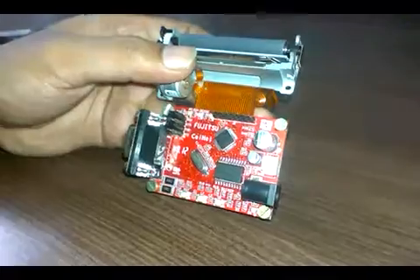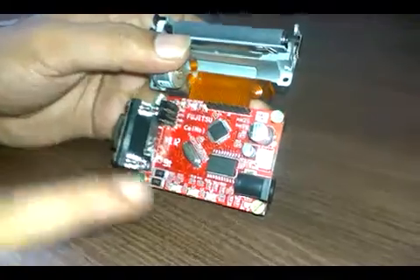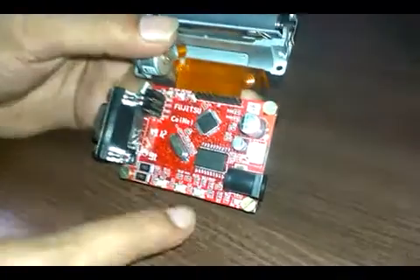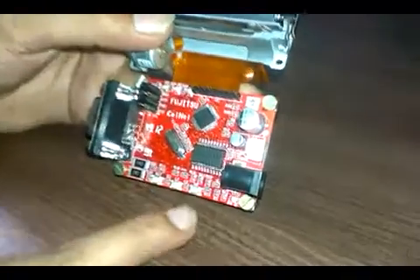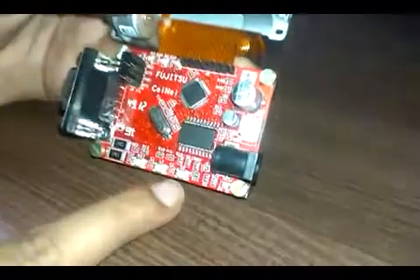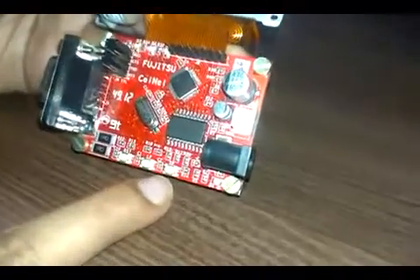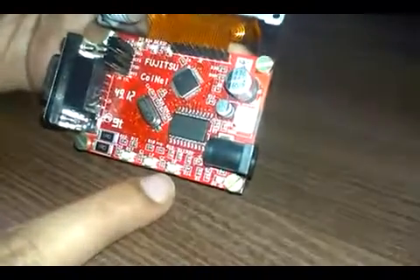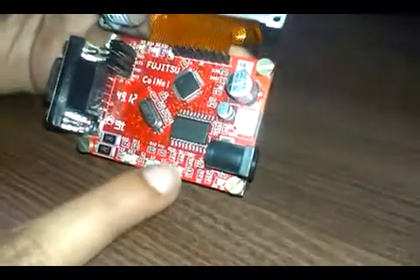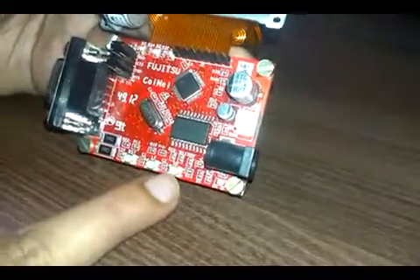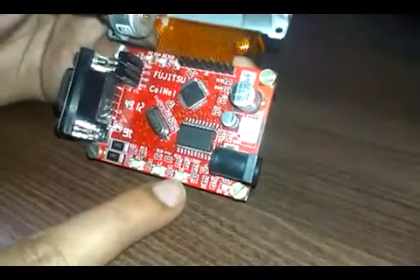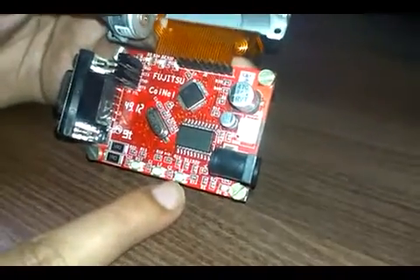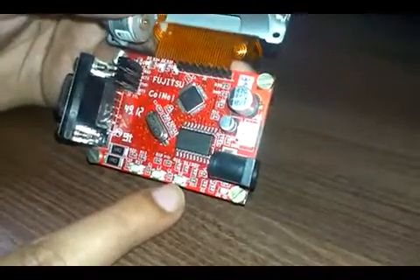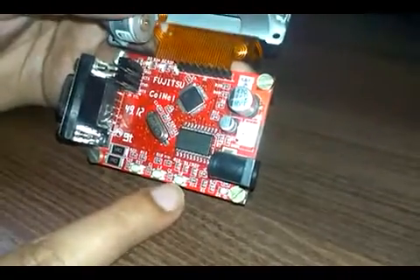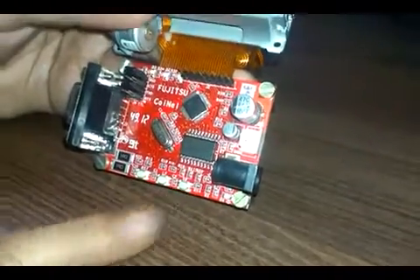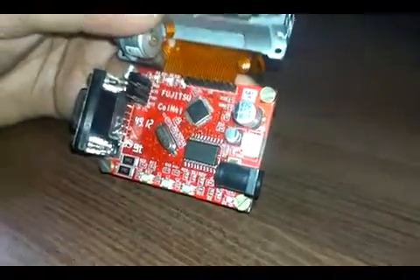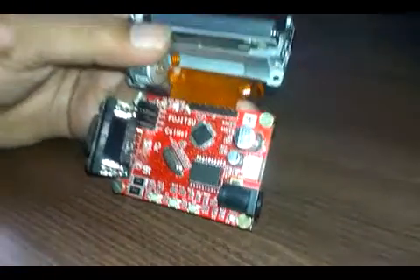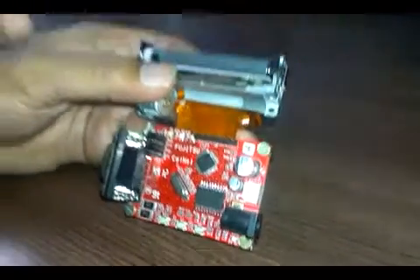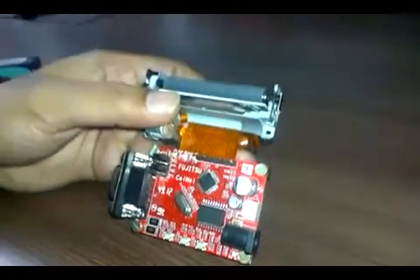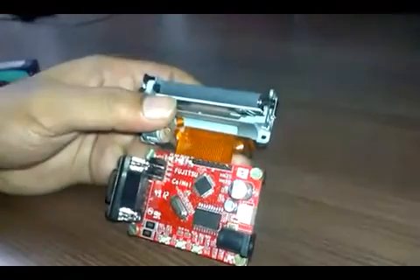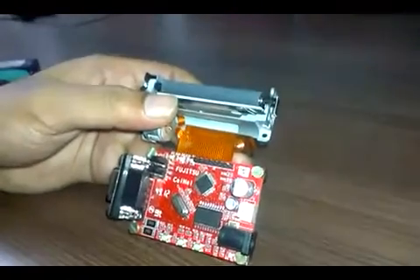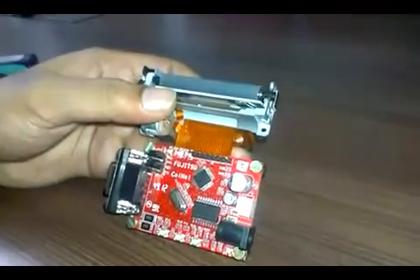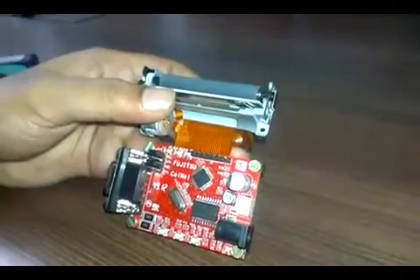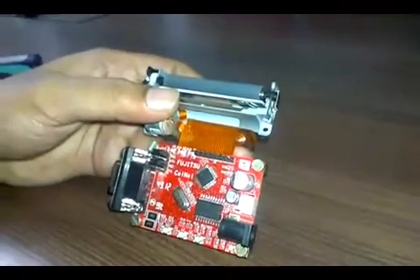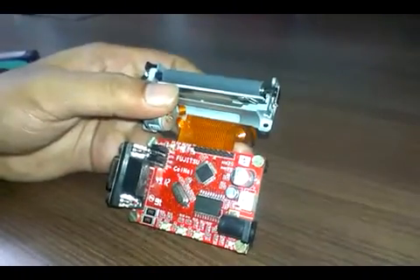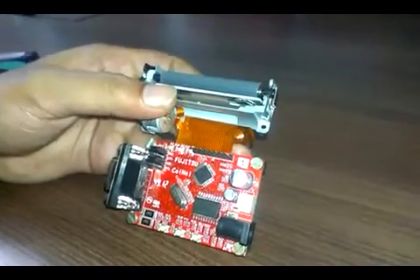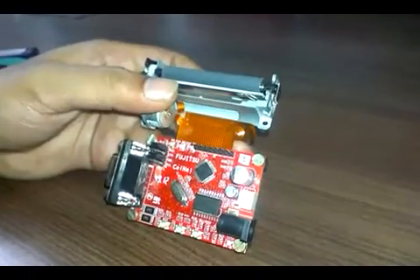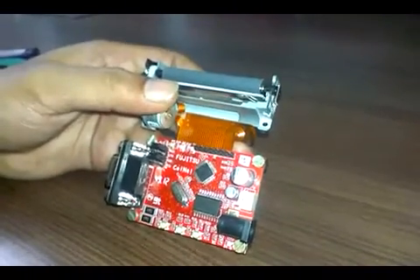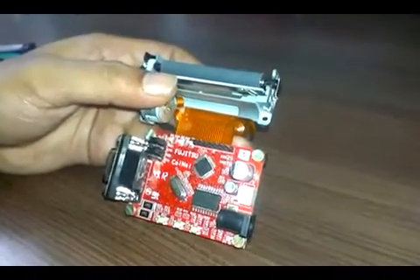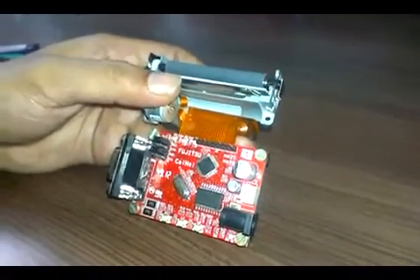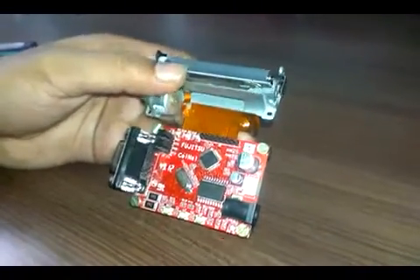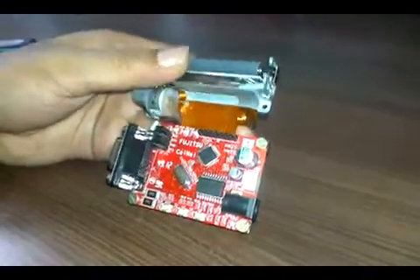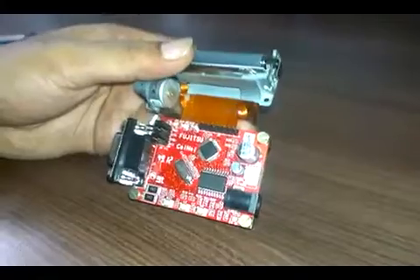The other one is the test print switch. When you press this switch, a default text or image is going to print on the printer.